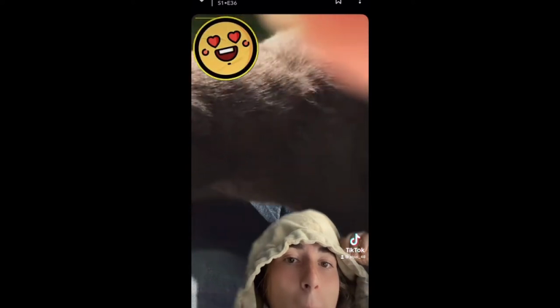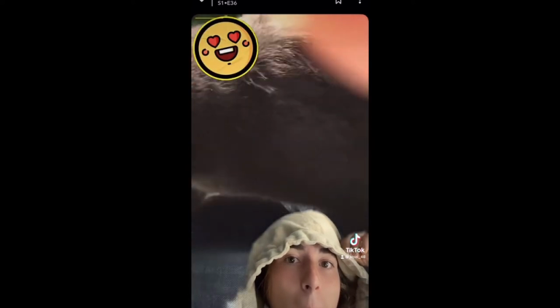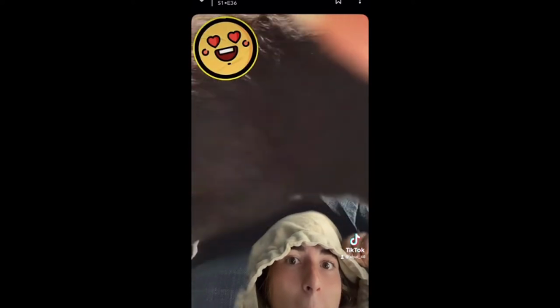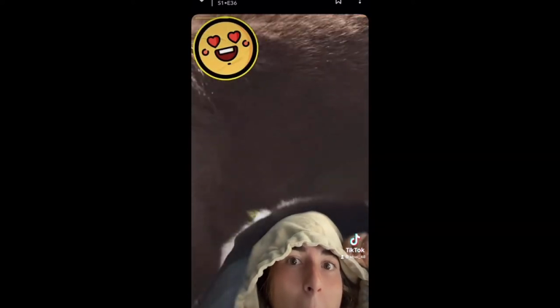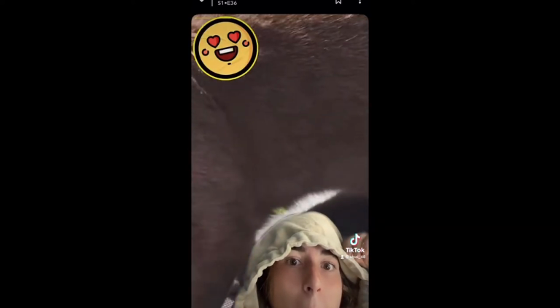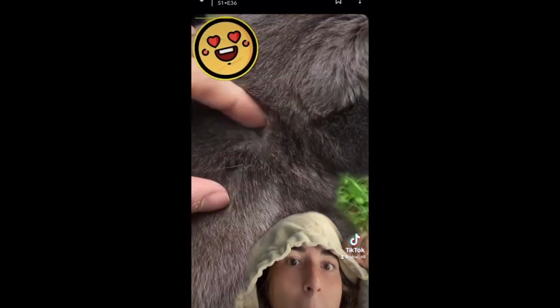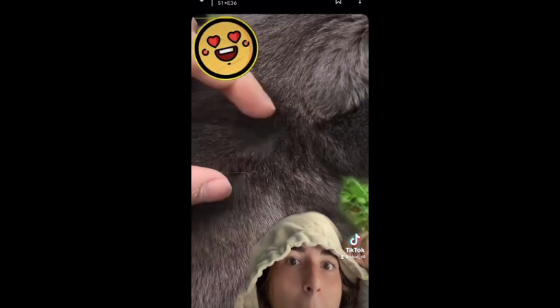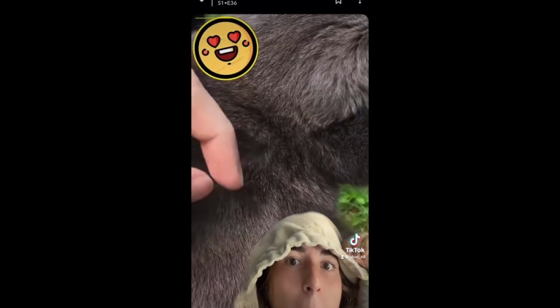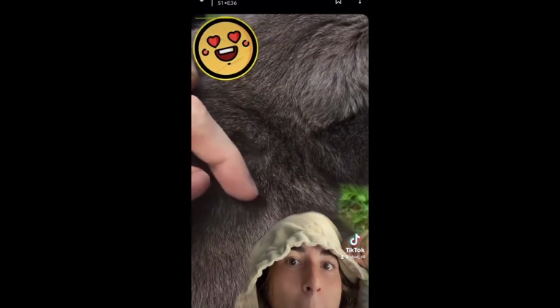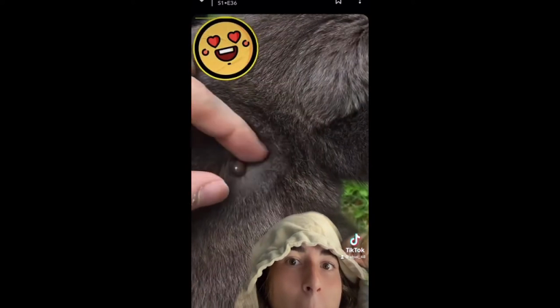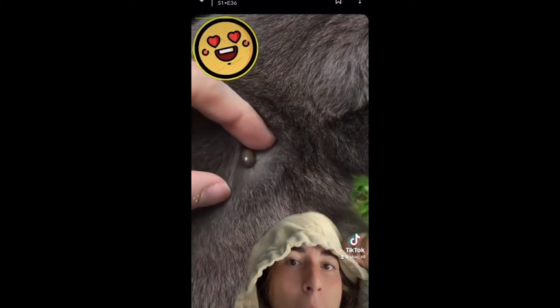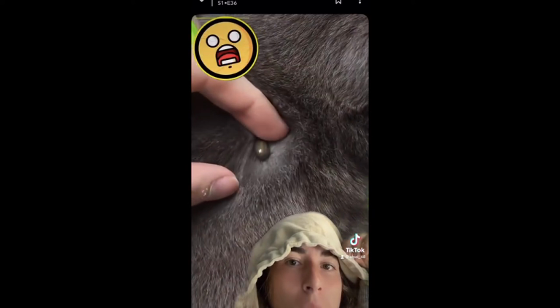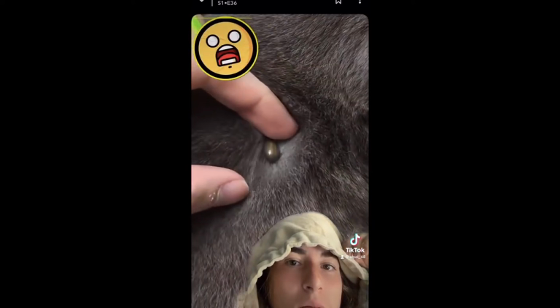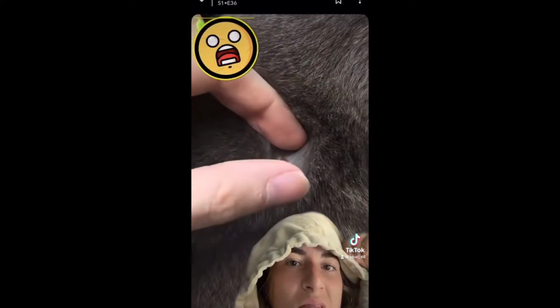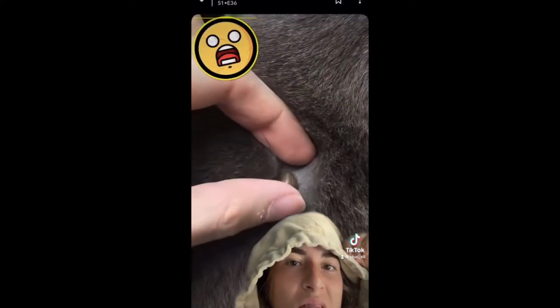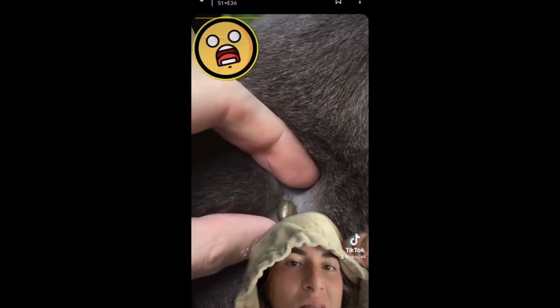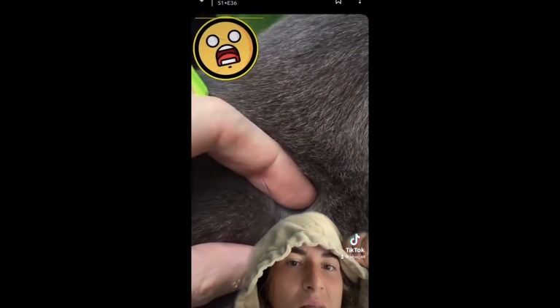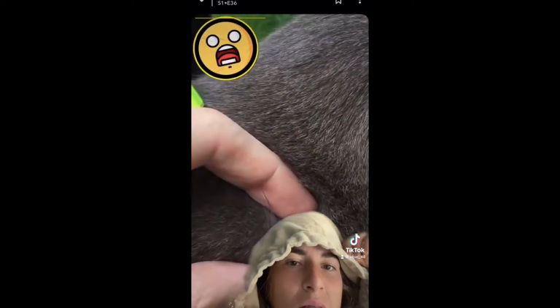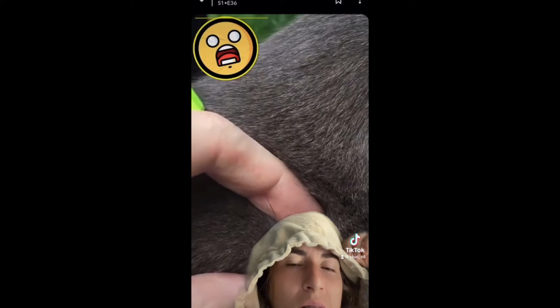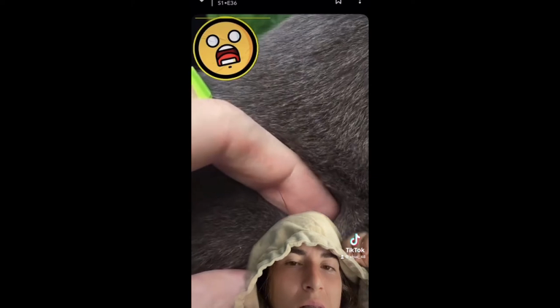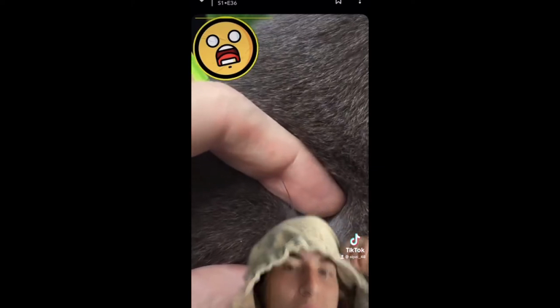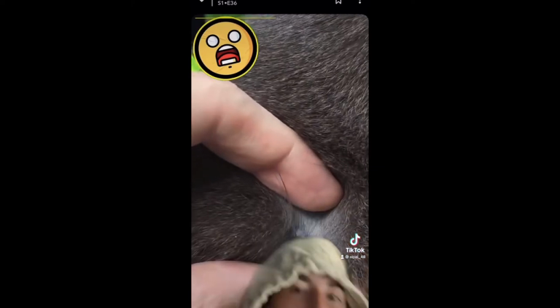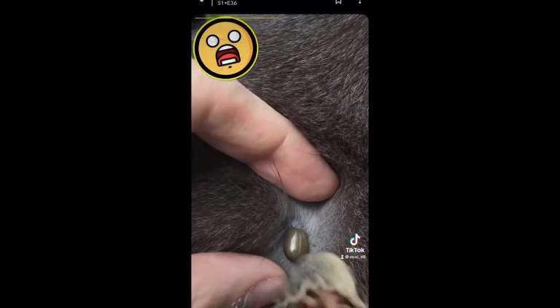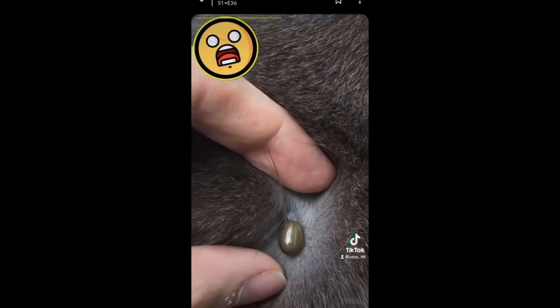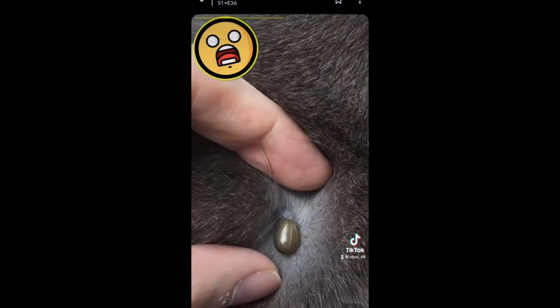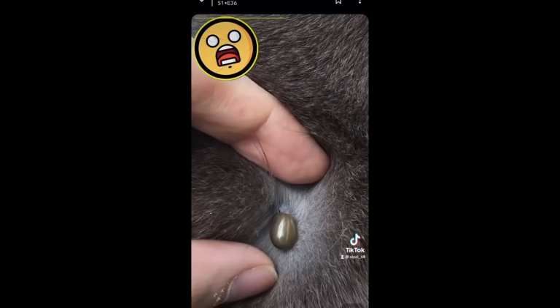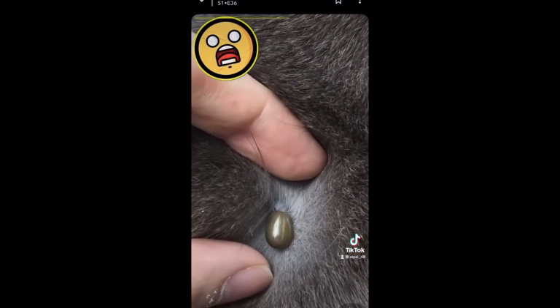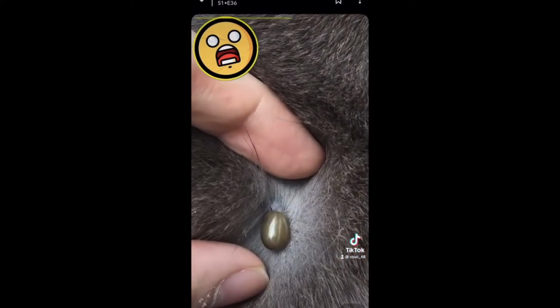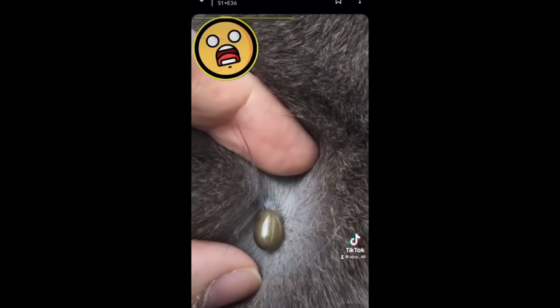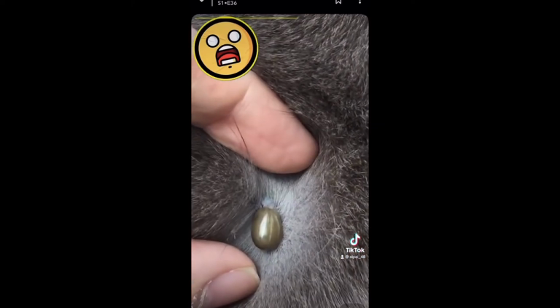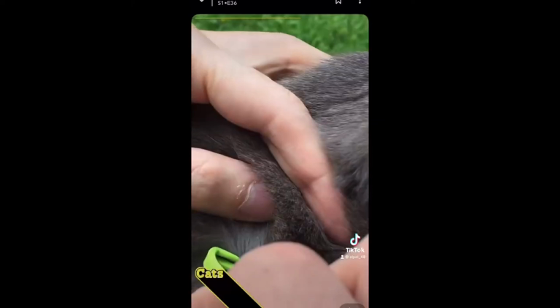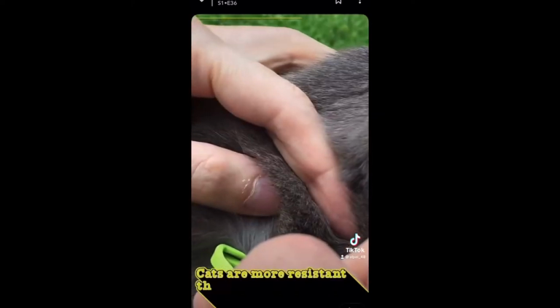Oh, a cute little kitty cat! Come here, Mr. Kitty Cat, I'm gonna pet you. Oh no, I can't escape — ticks everywhere!